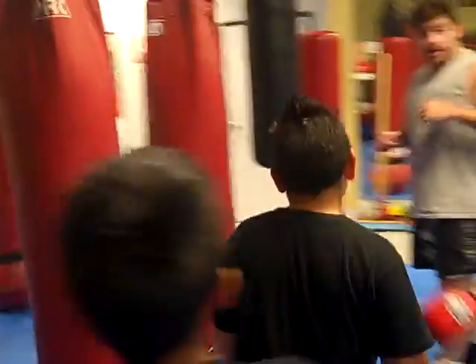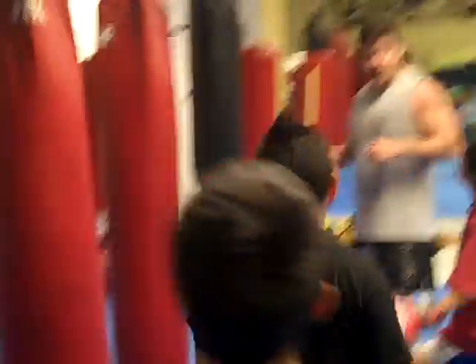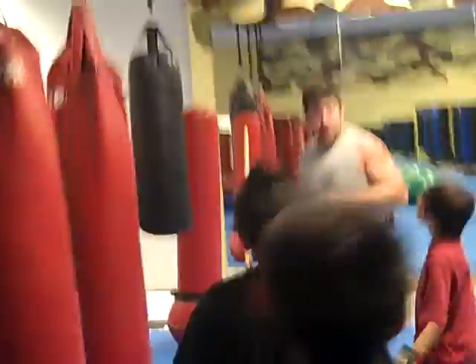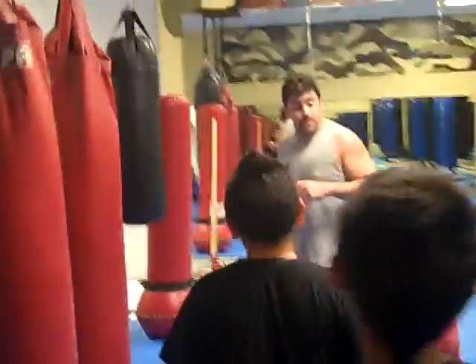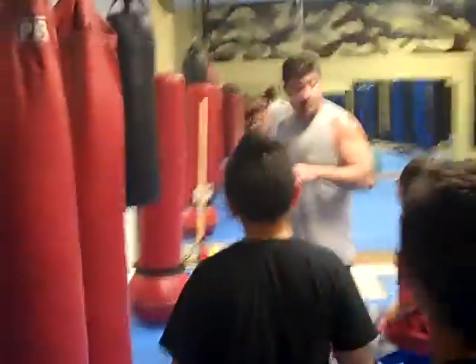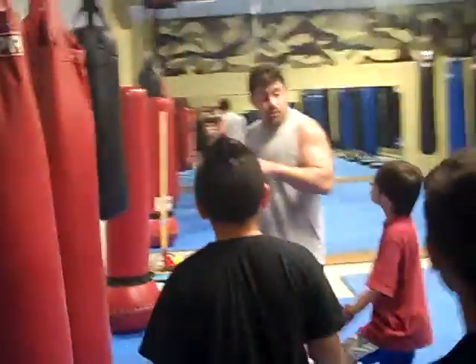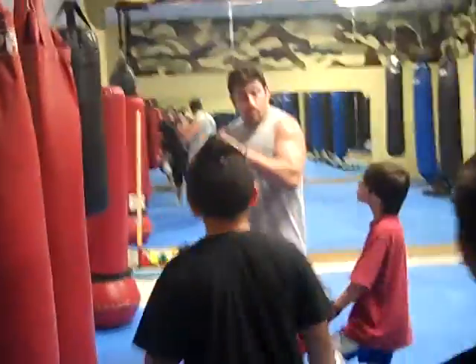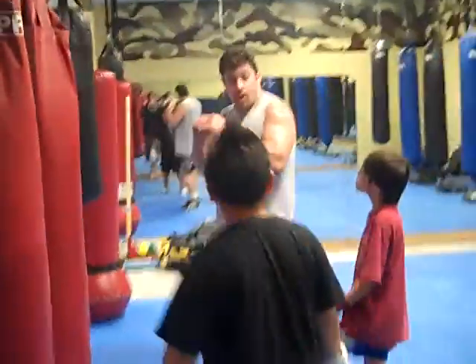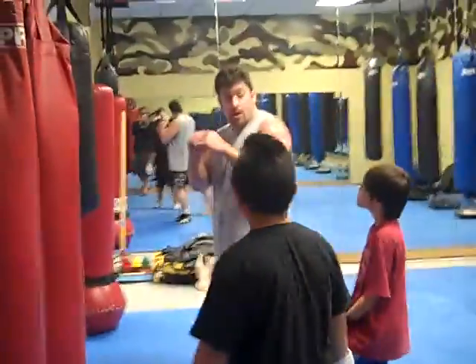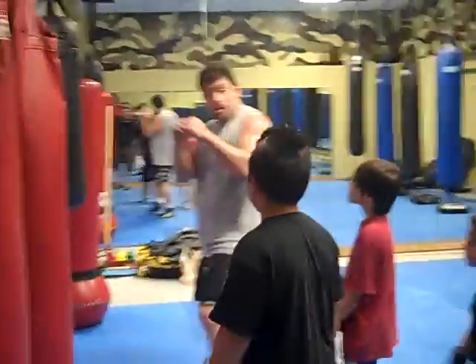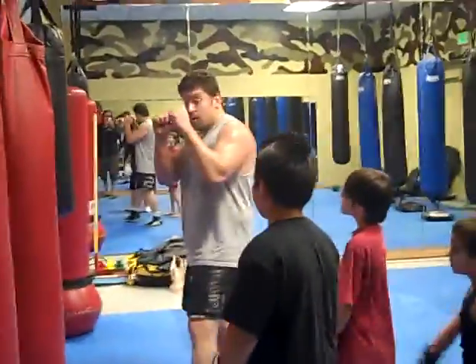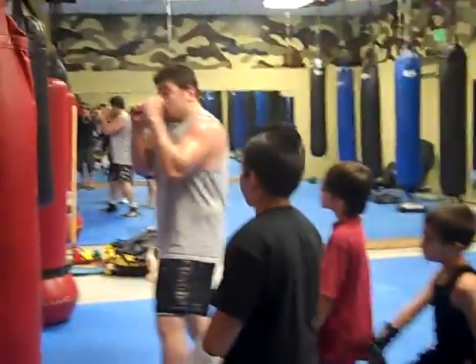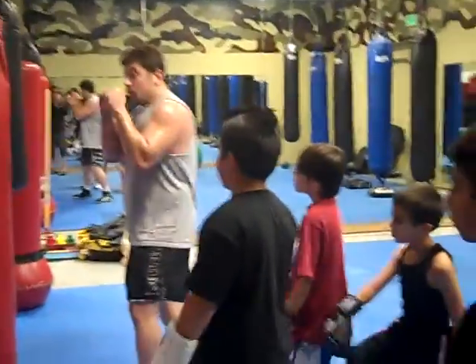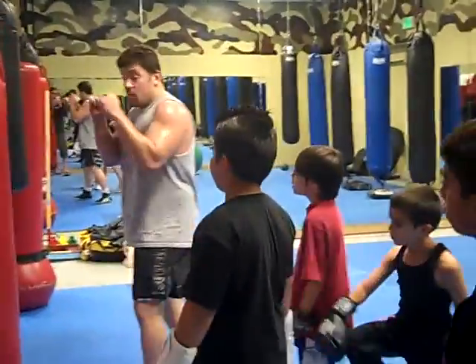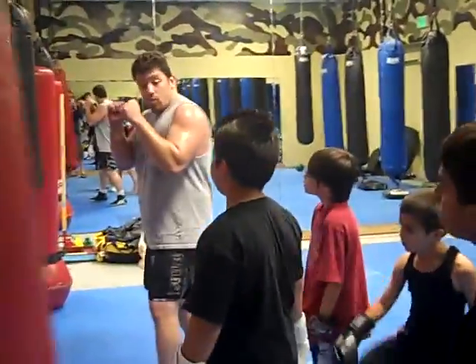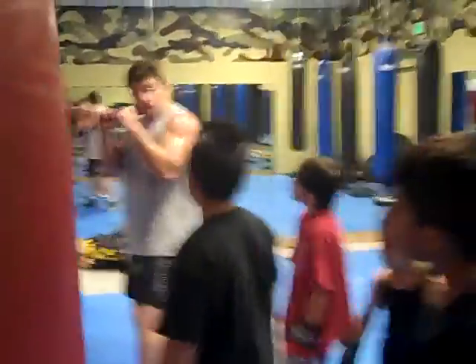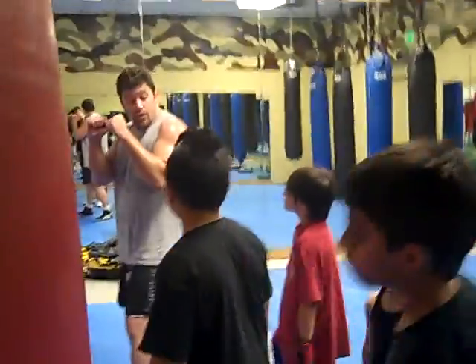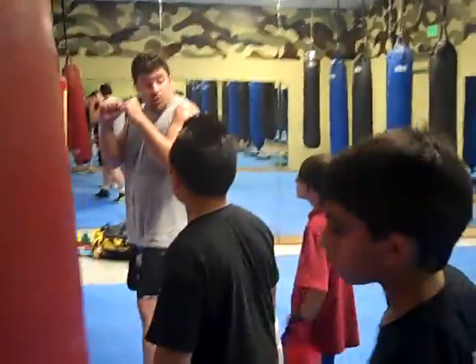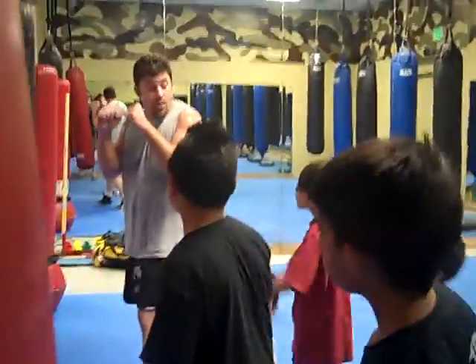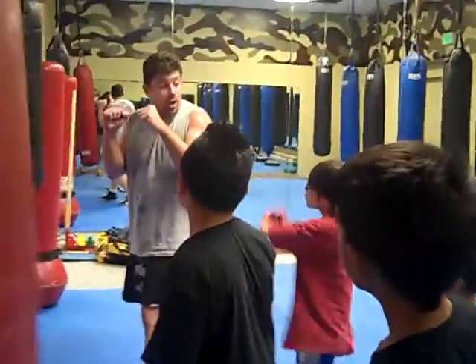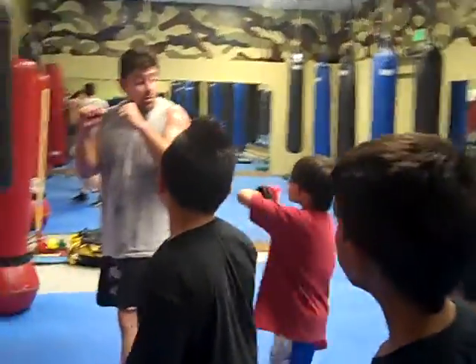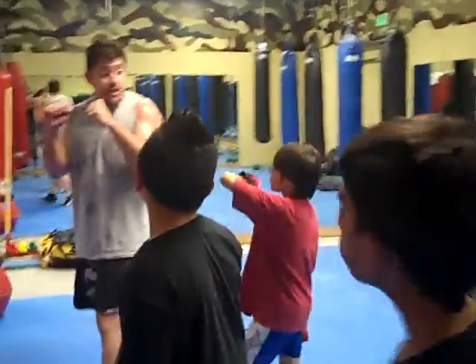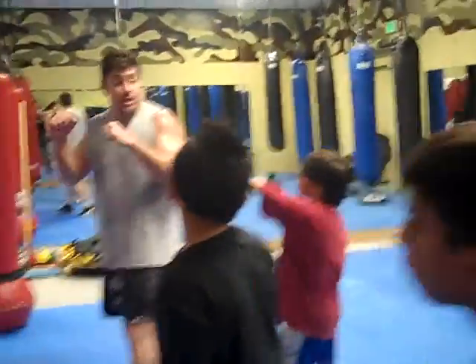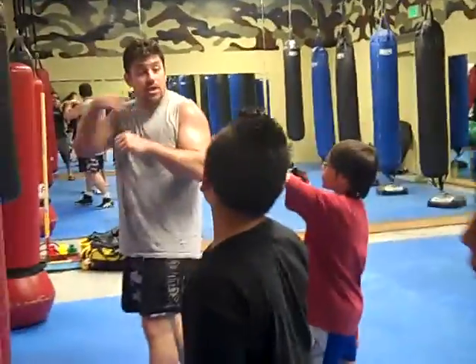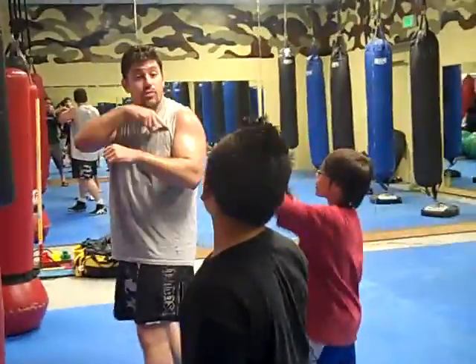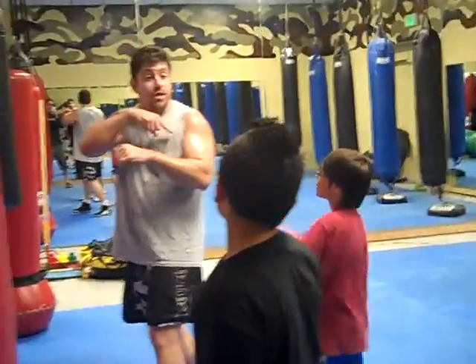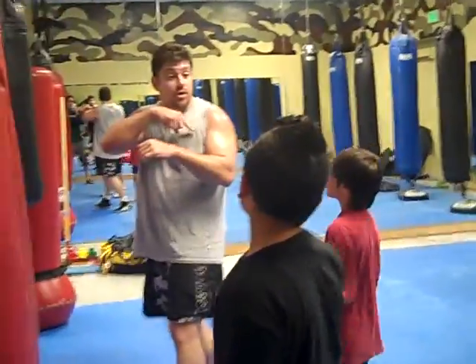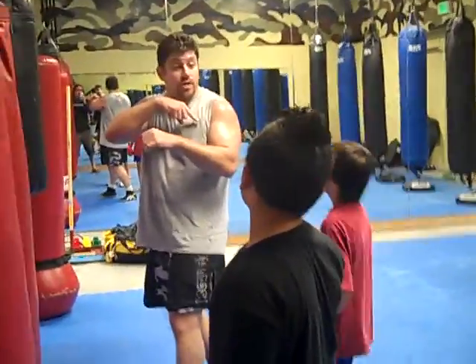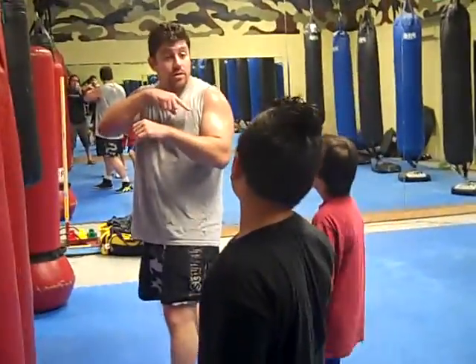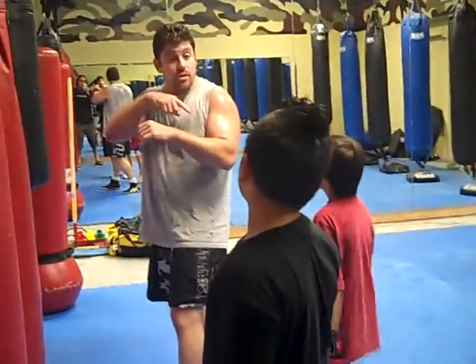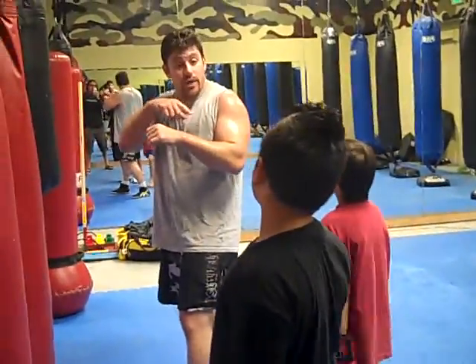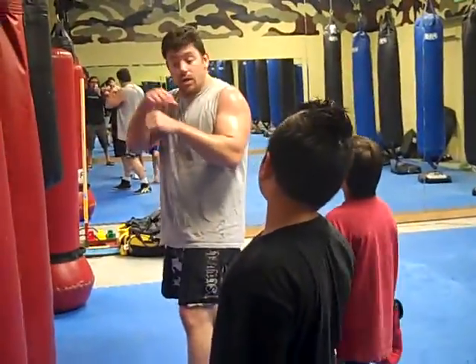Okay guys, one more. We're going to do elbow, elbow, knee, knee like we did earlier. Okay?